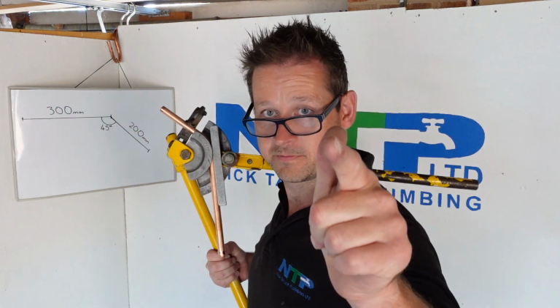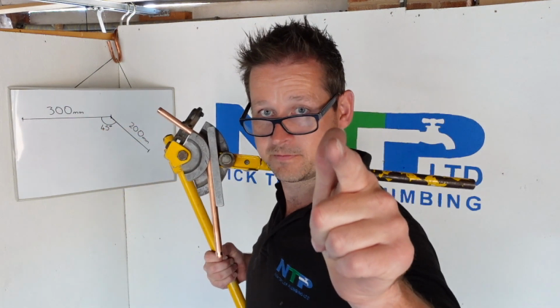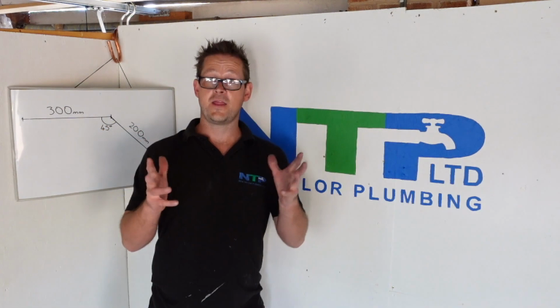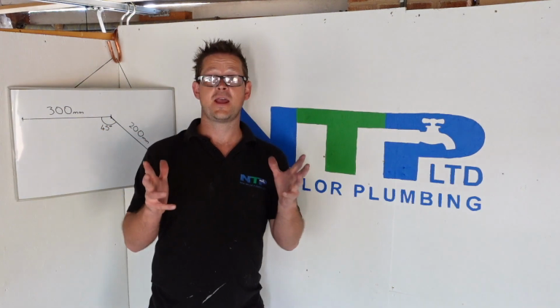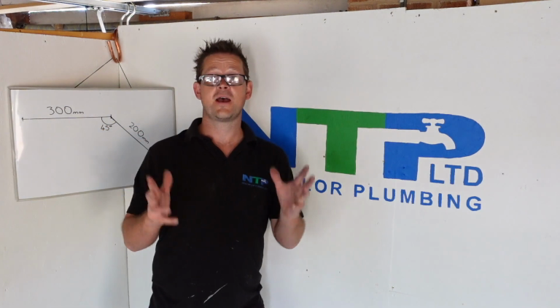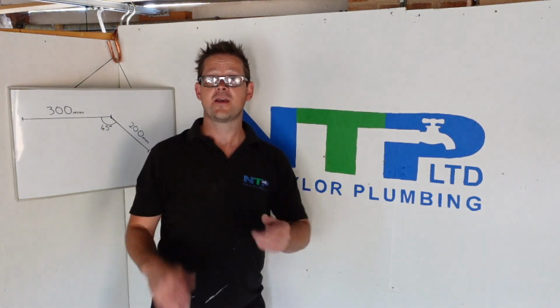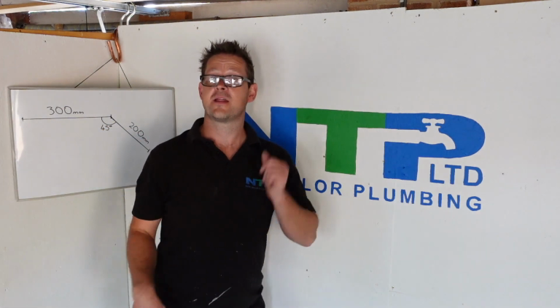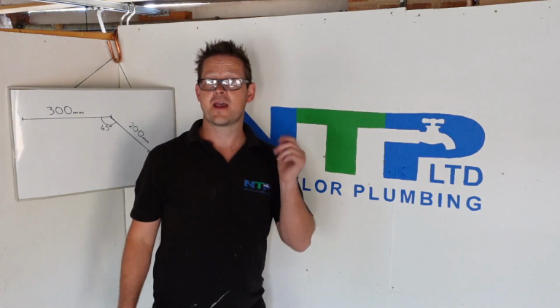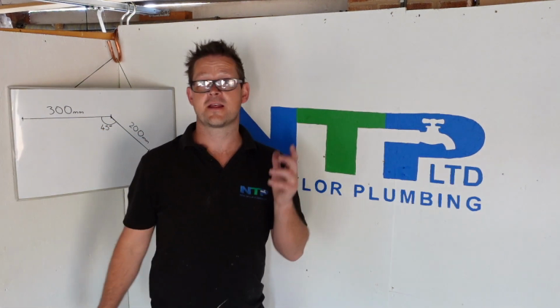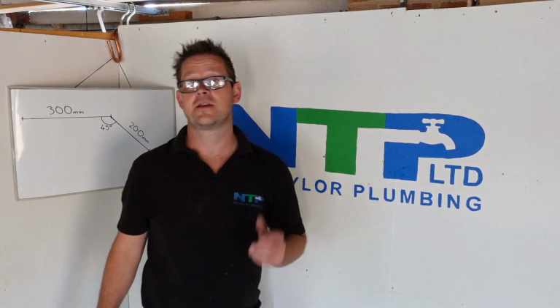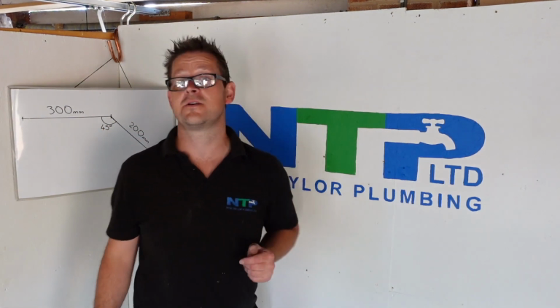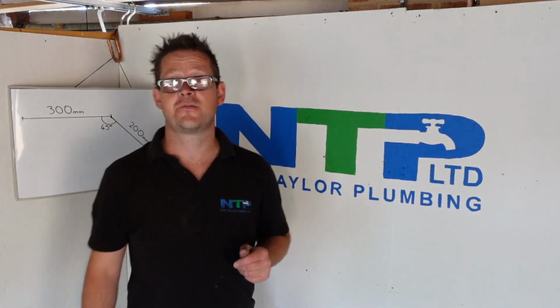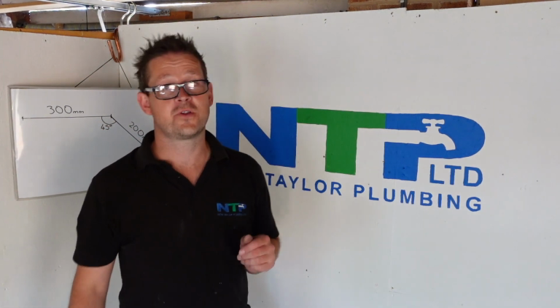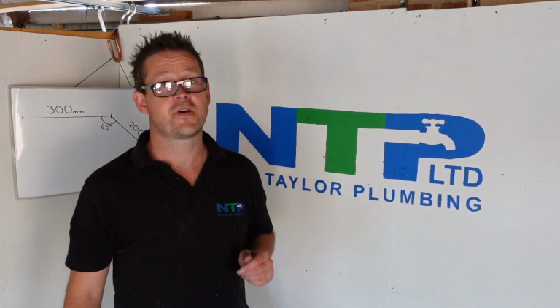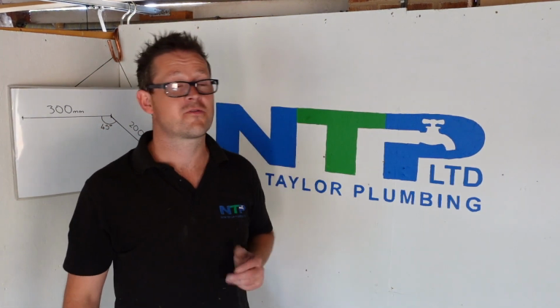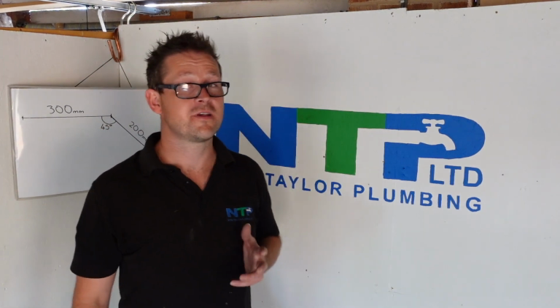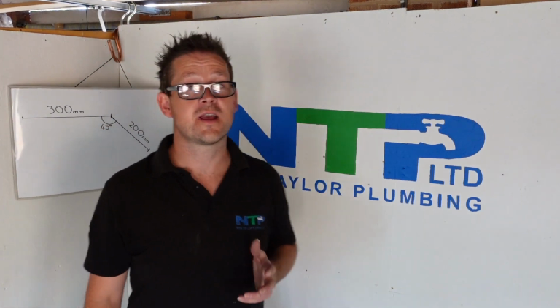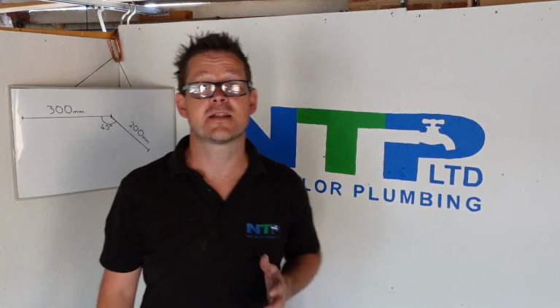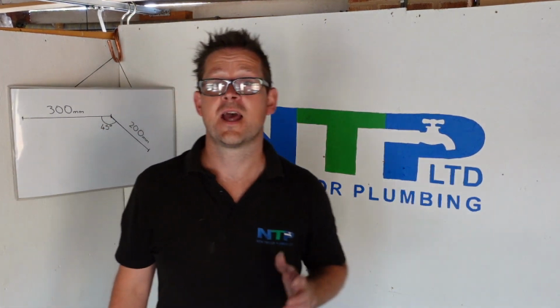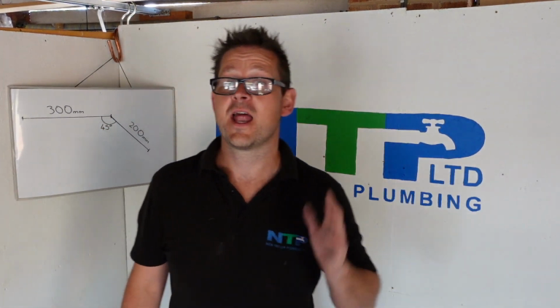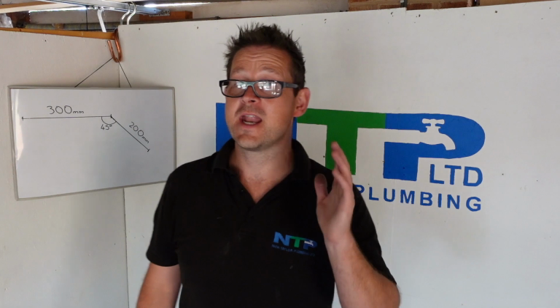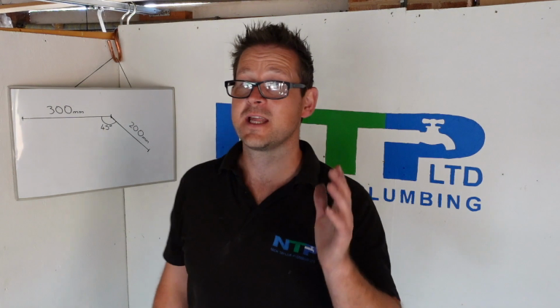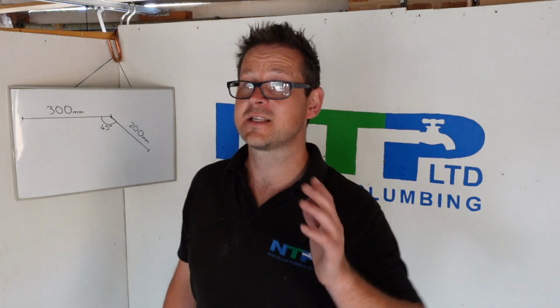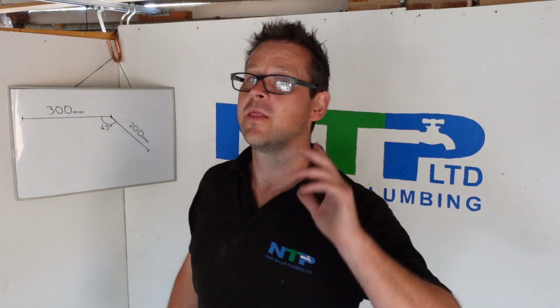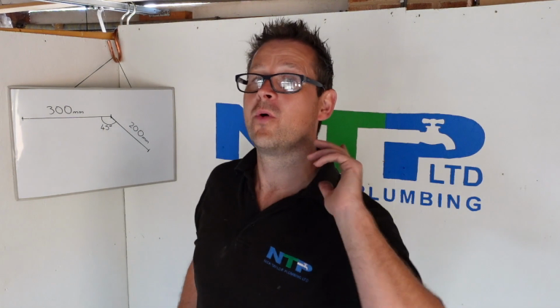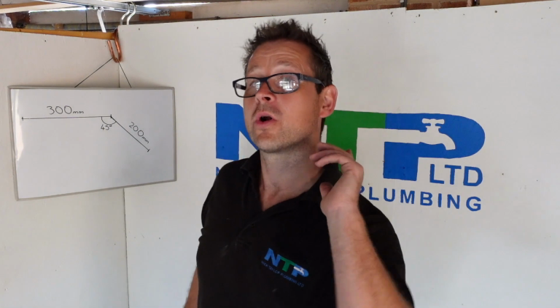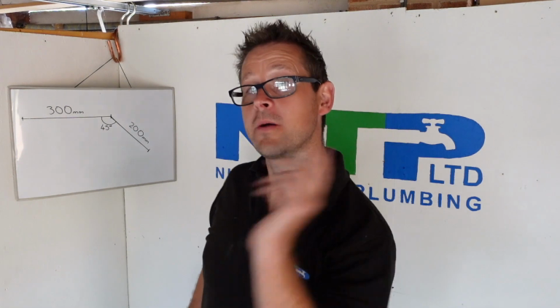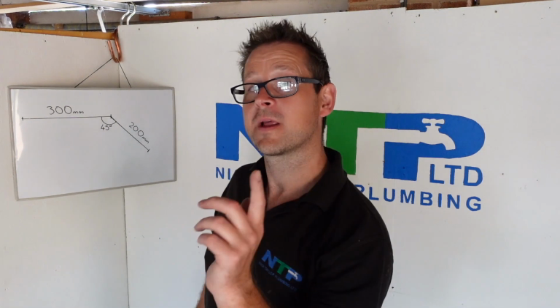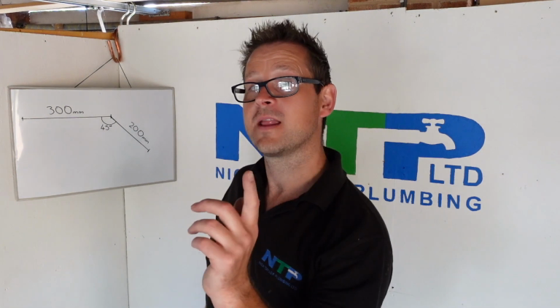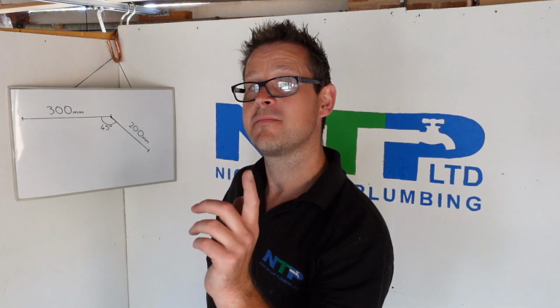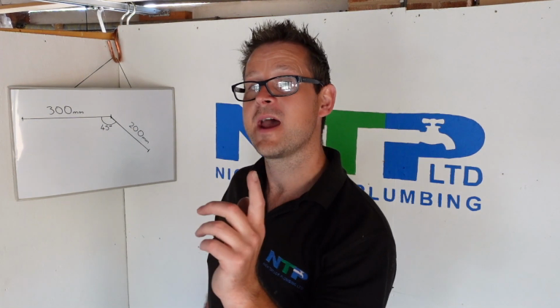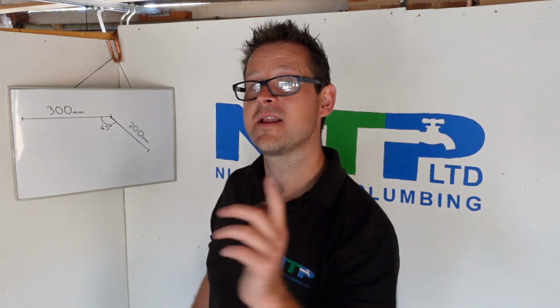And there you have it — that's how you do your 45 degree set. Next up, the more complicated bends.